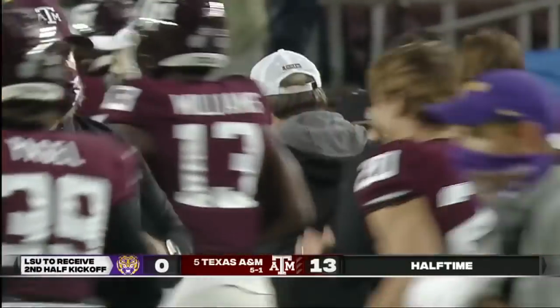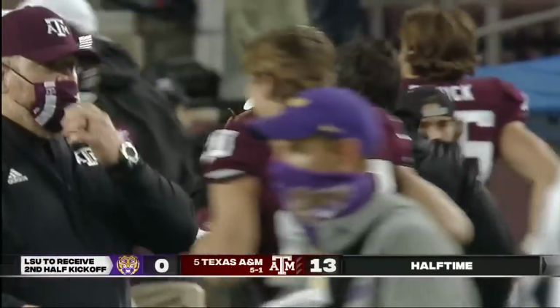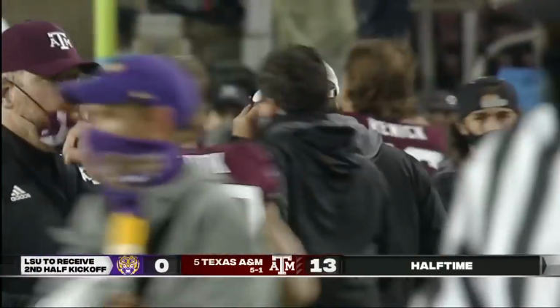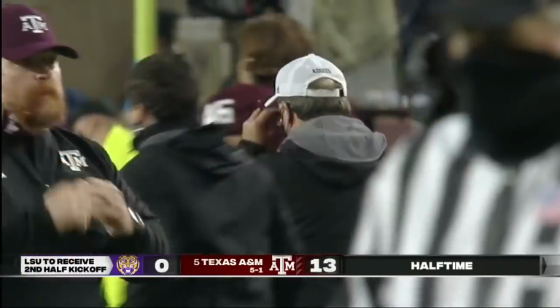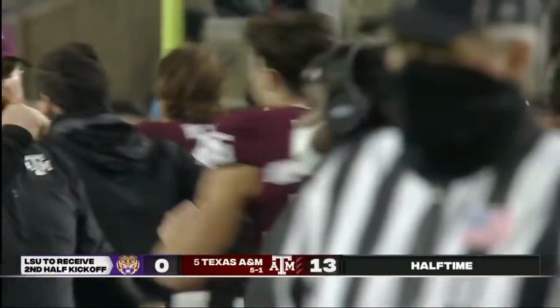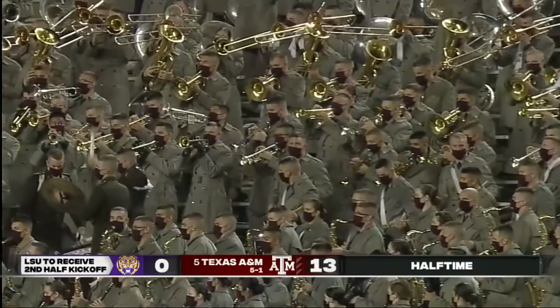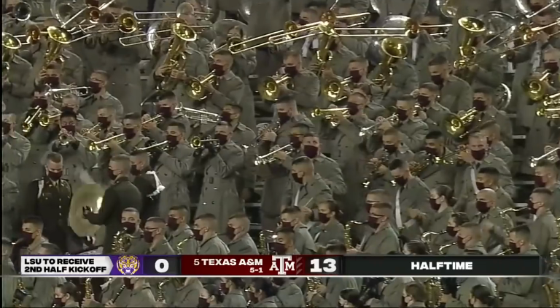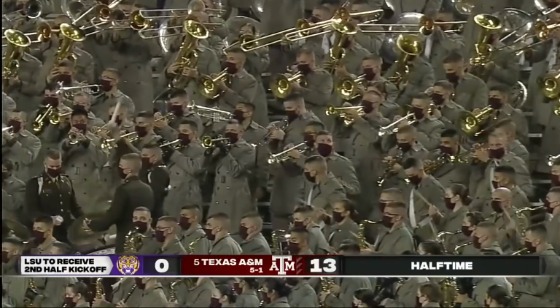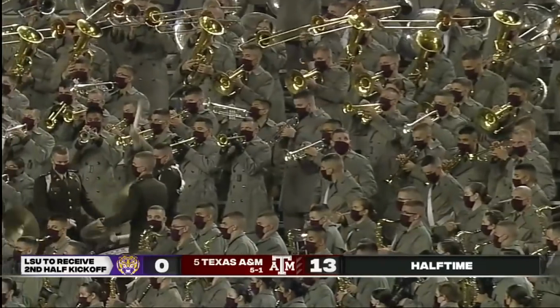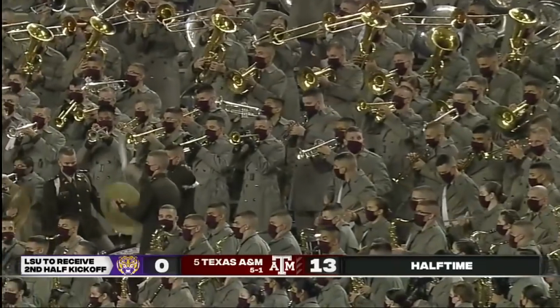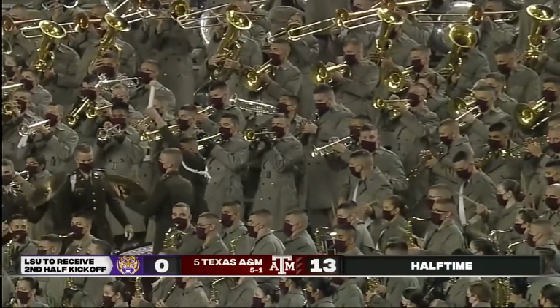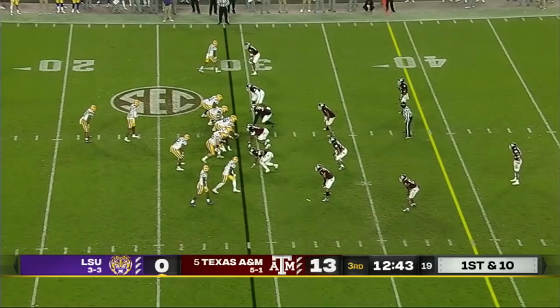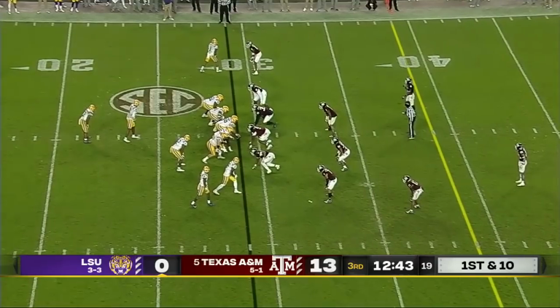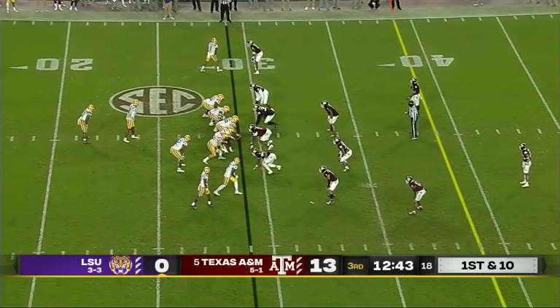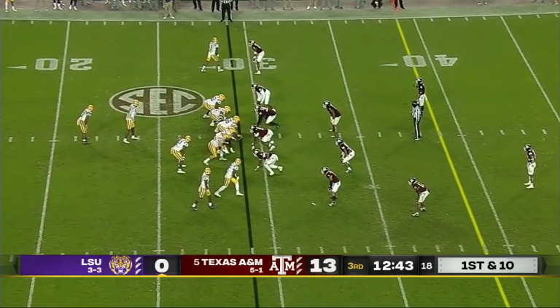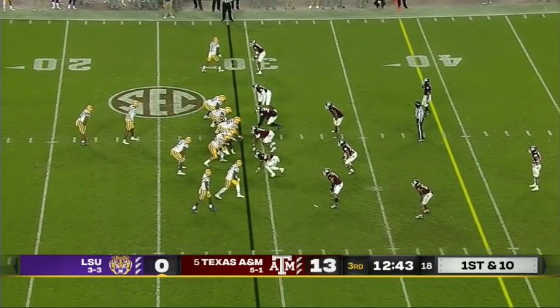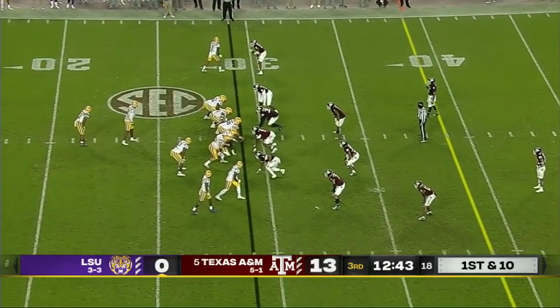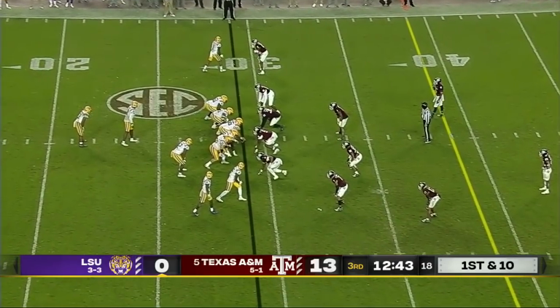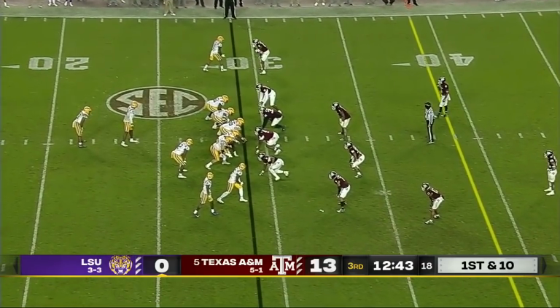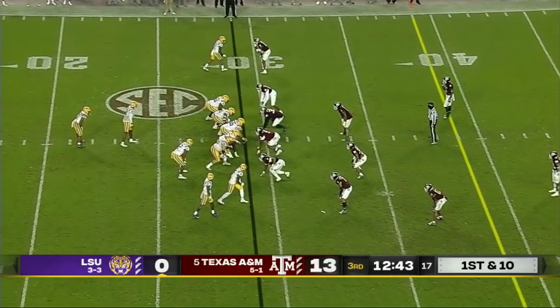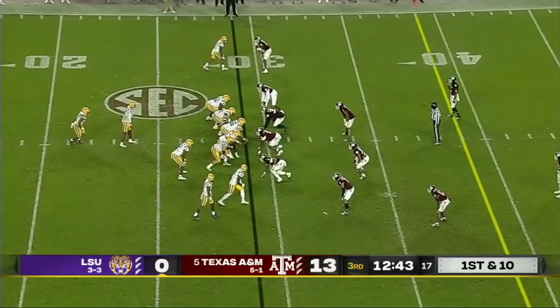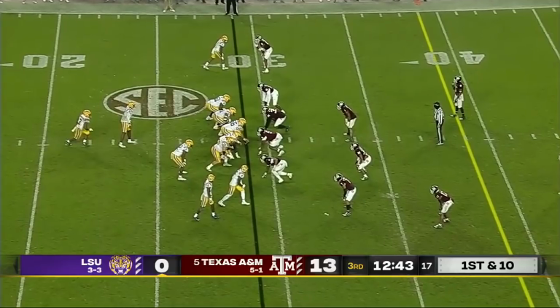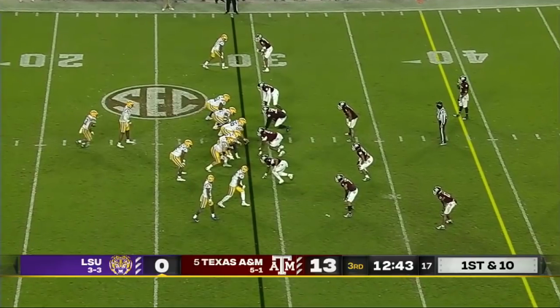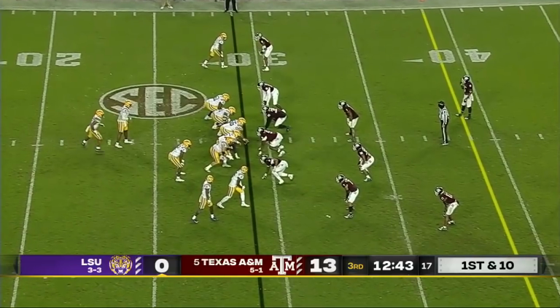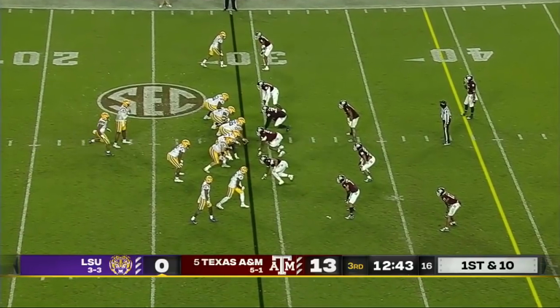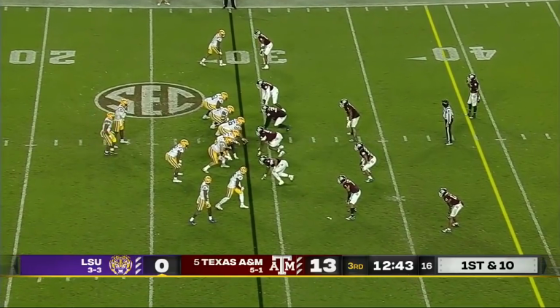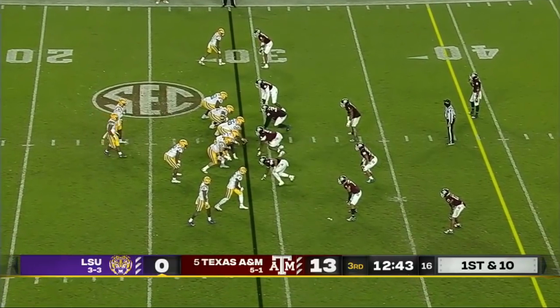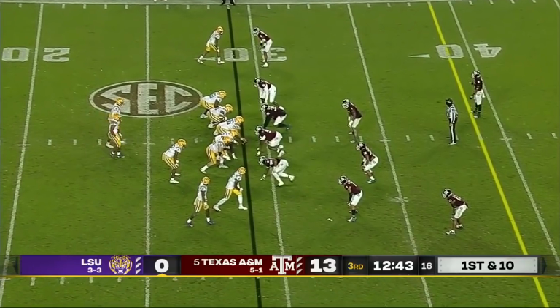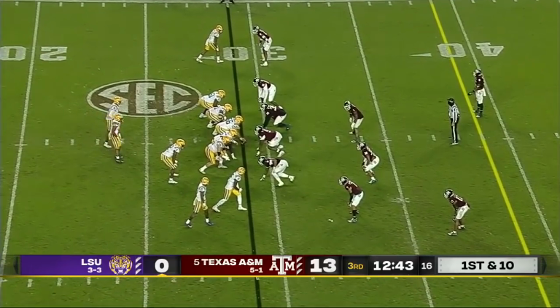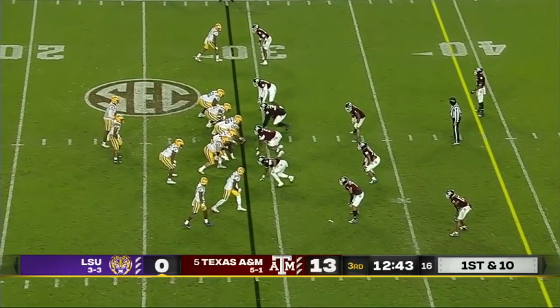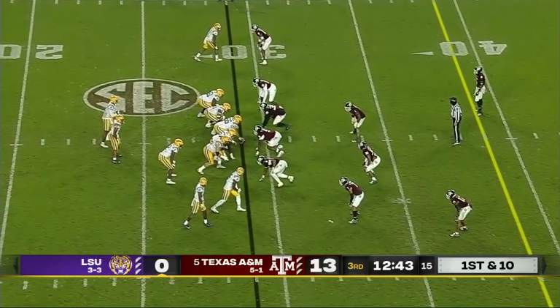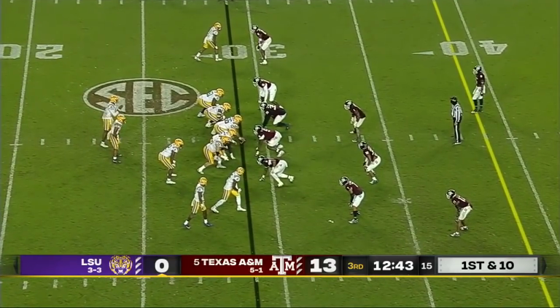Texas A&M ends the first half with three more — they've got a 13-0 lead. Who better come out strong and convincingly handle this game in the second half?